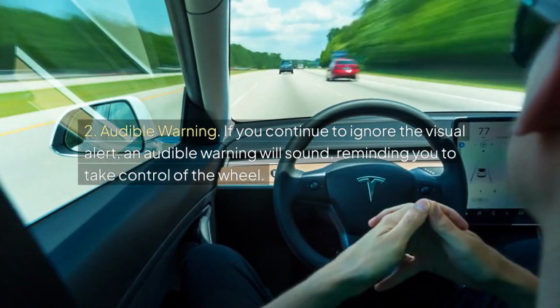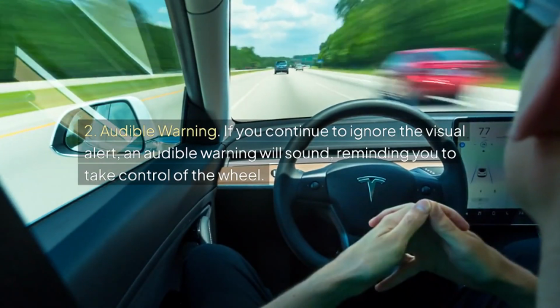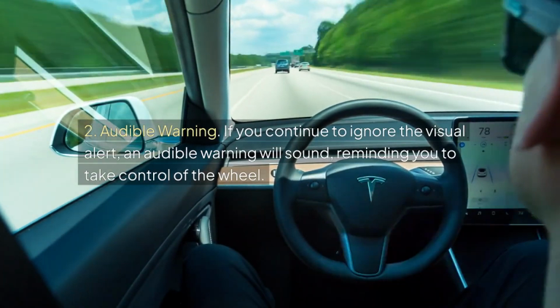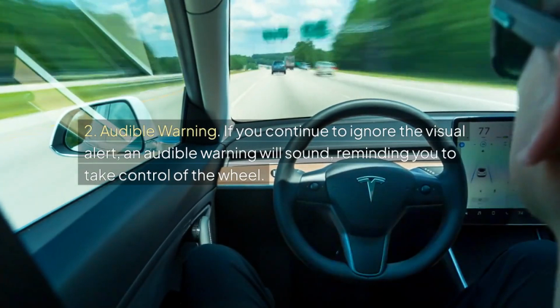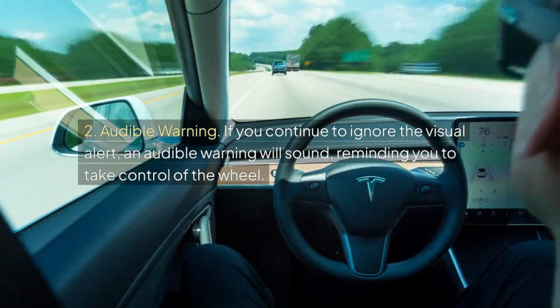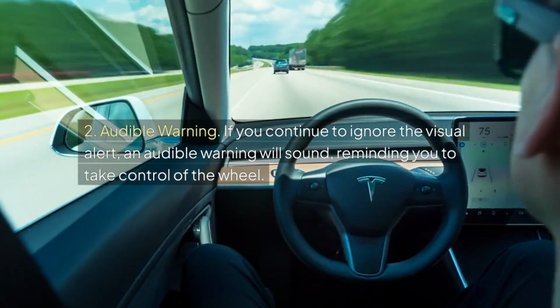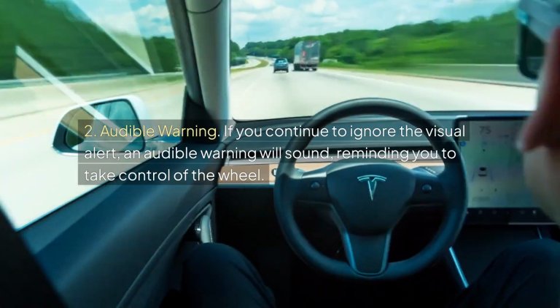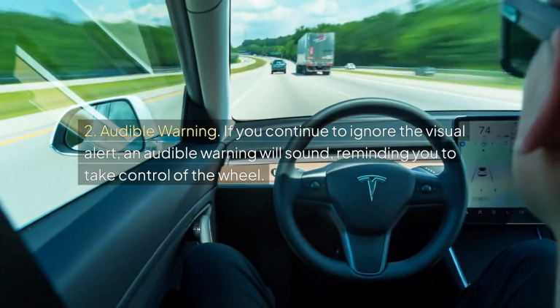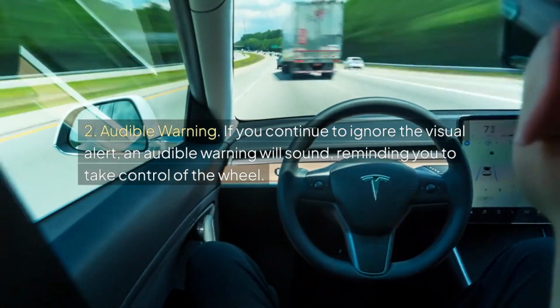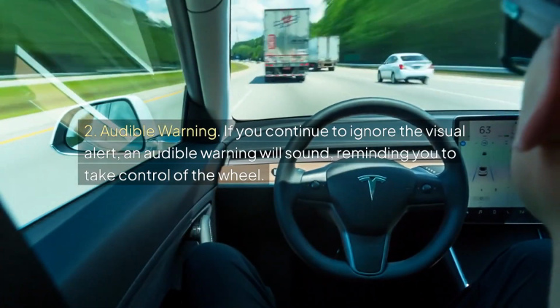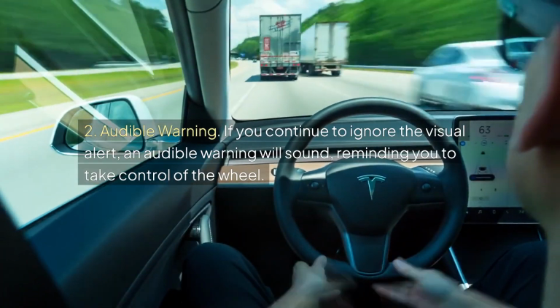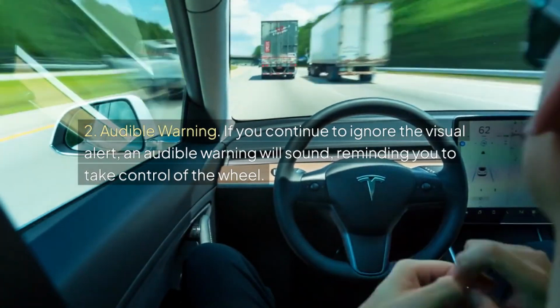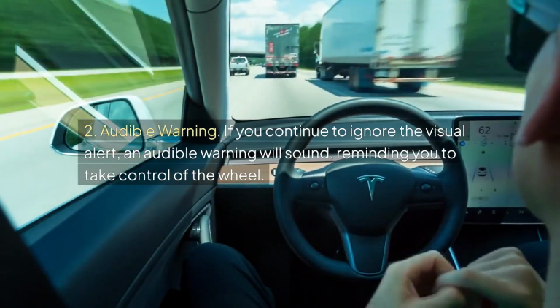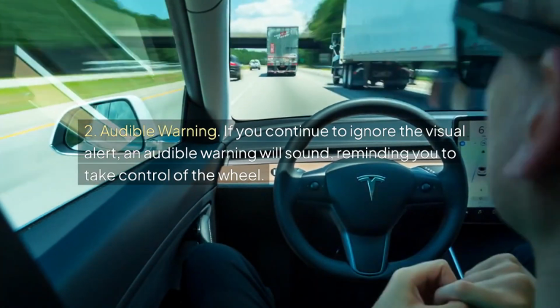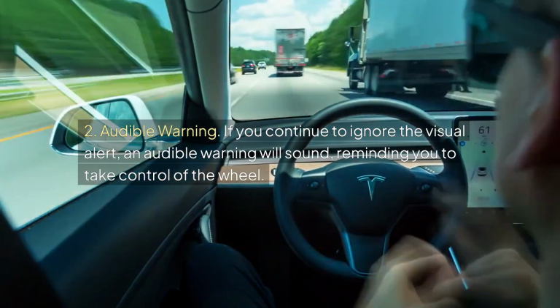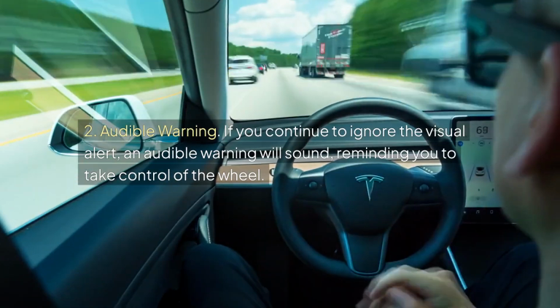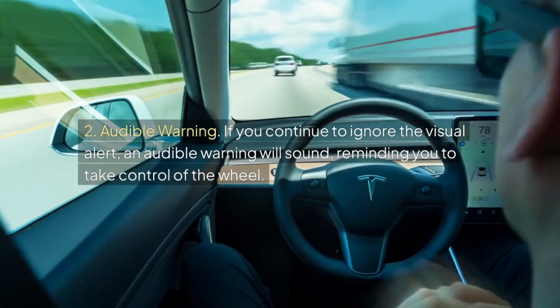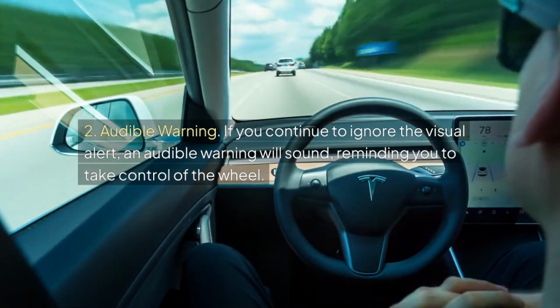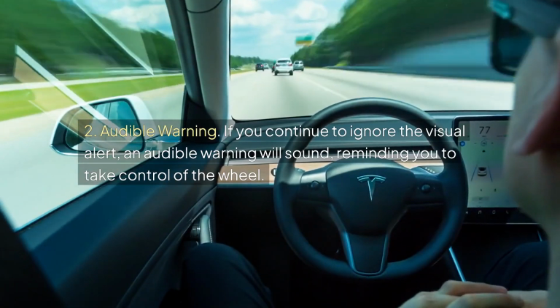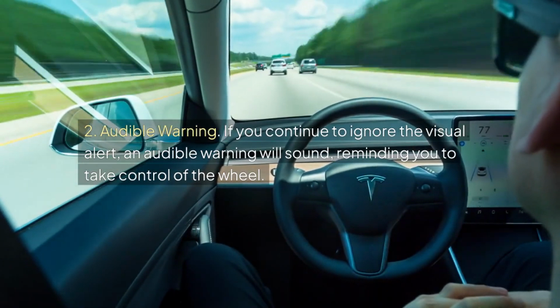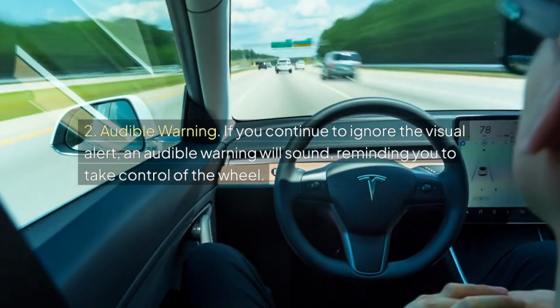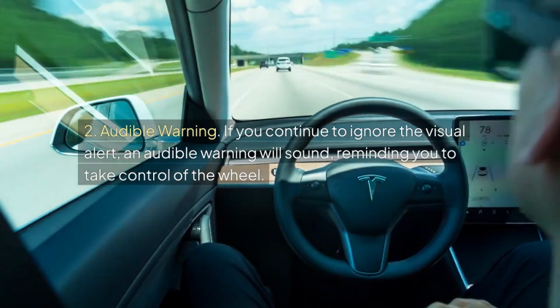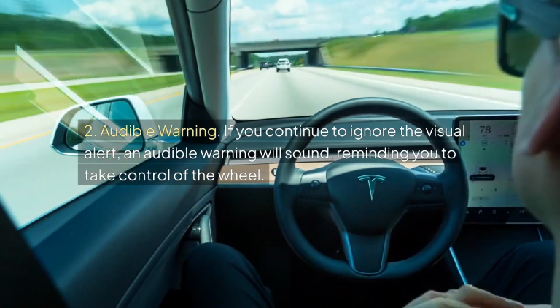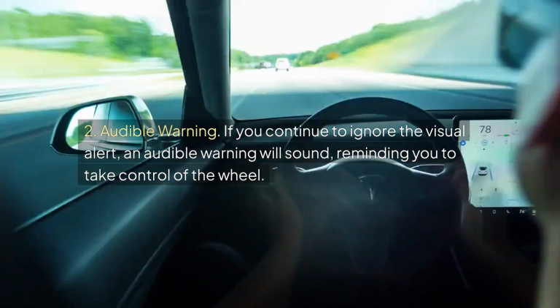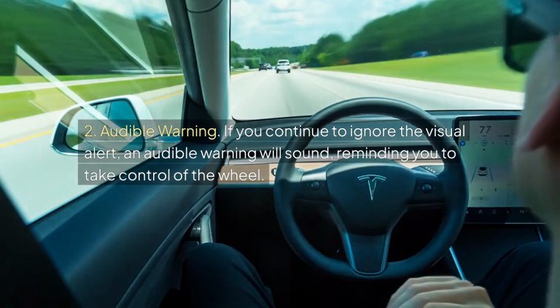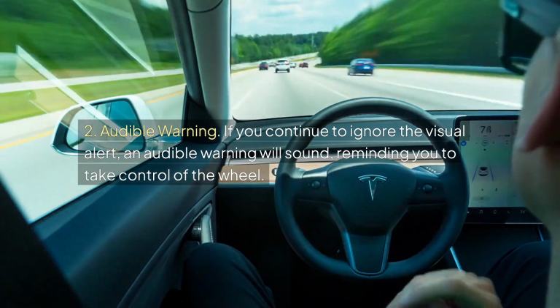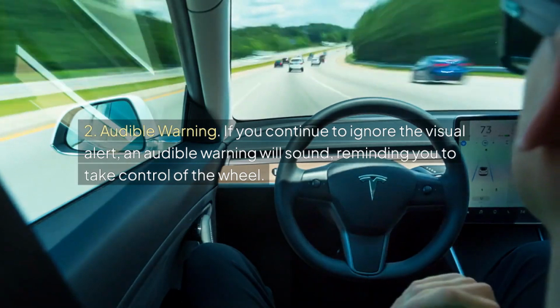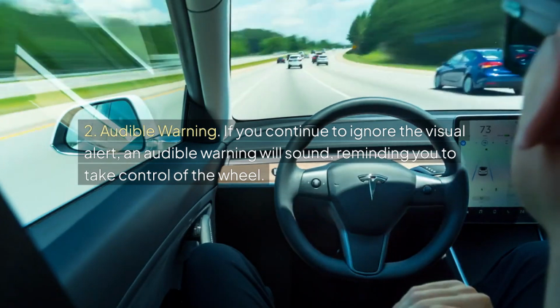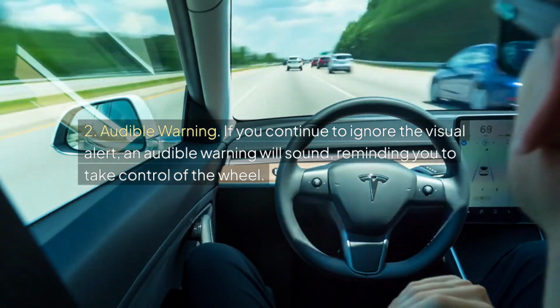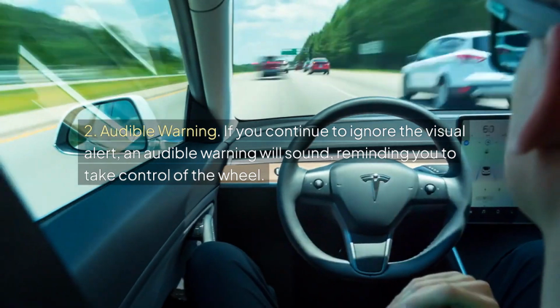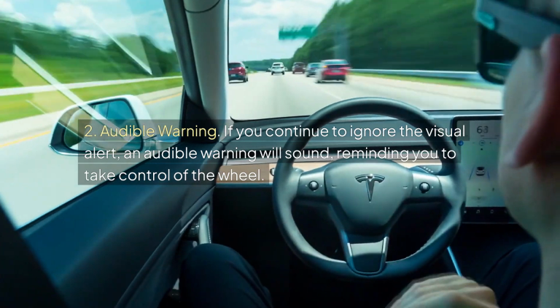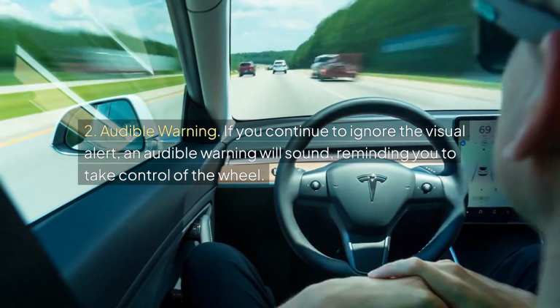Two, audible warning: If you continue to ignore the visual alert, an audible warning will sound, reminding you to take control of the wheel.